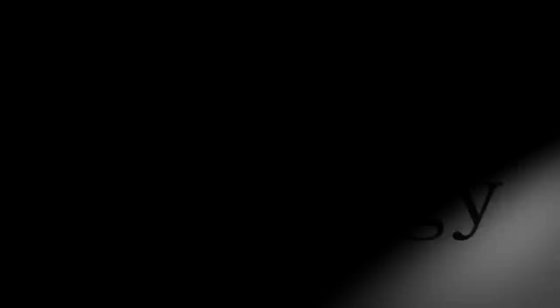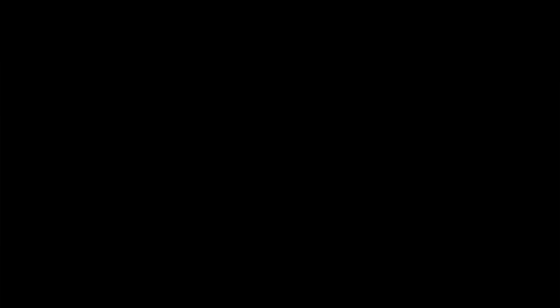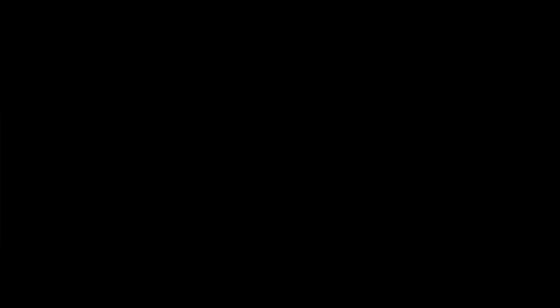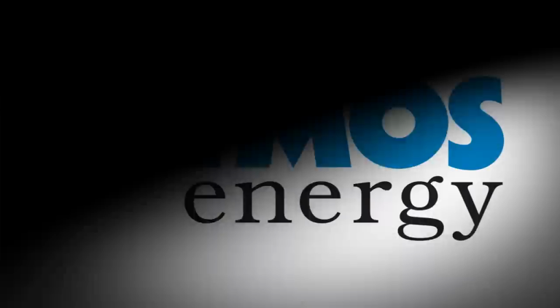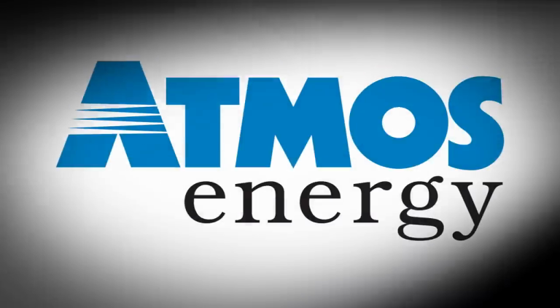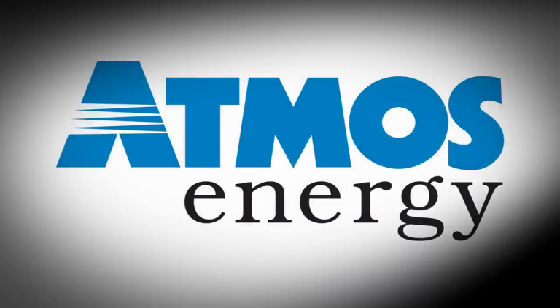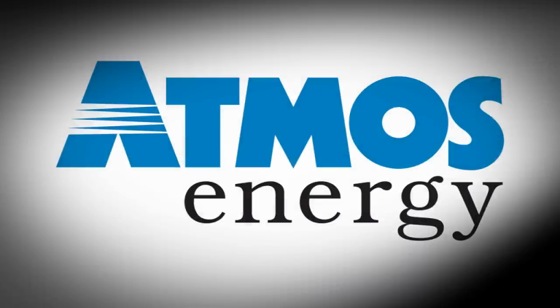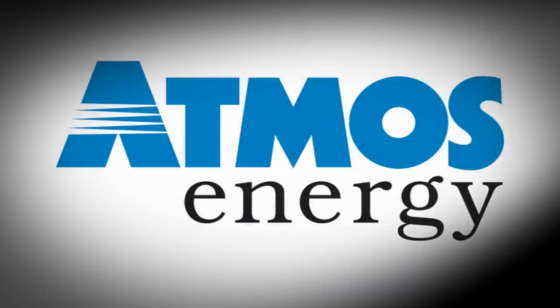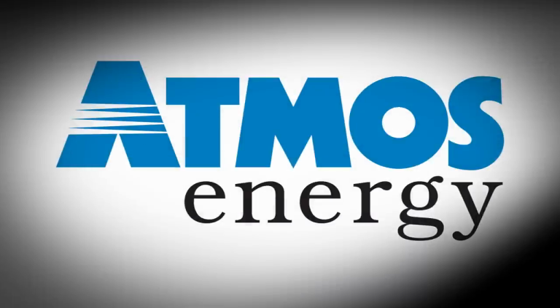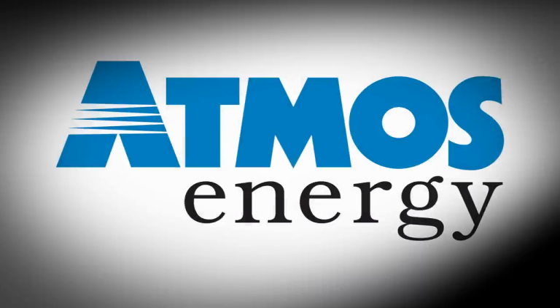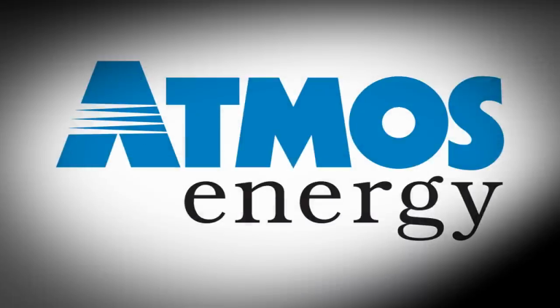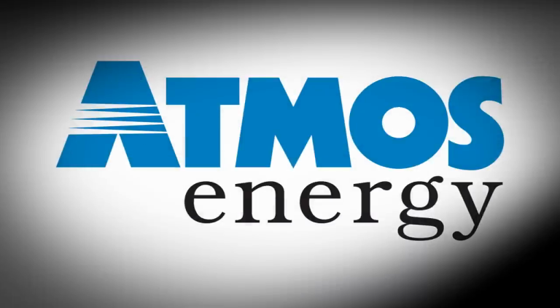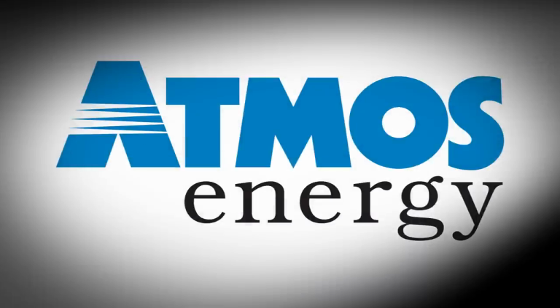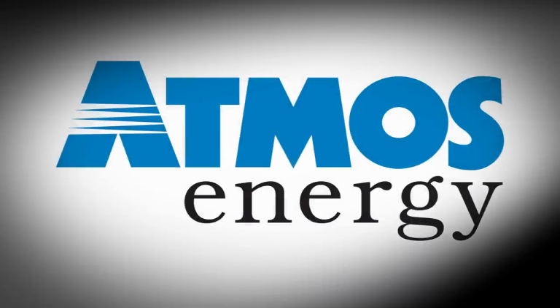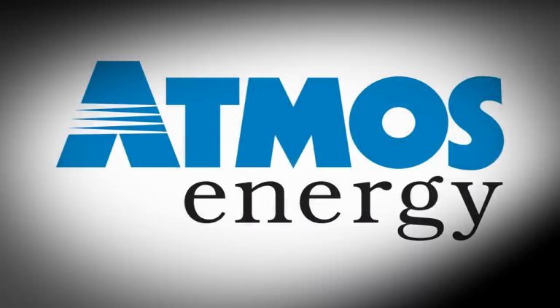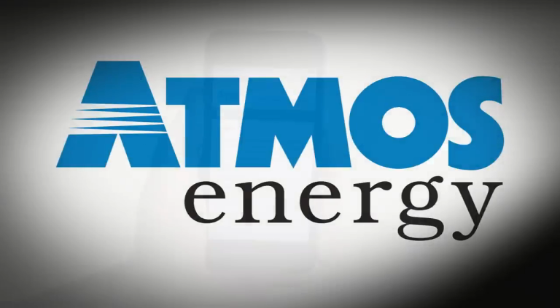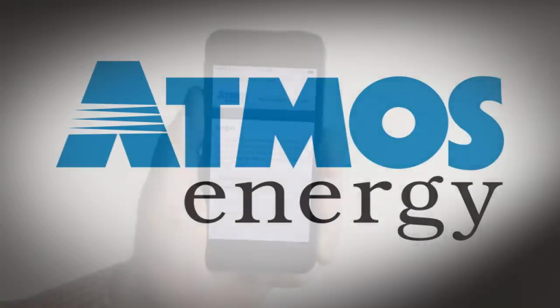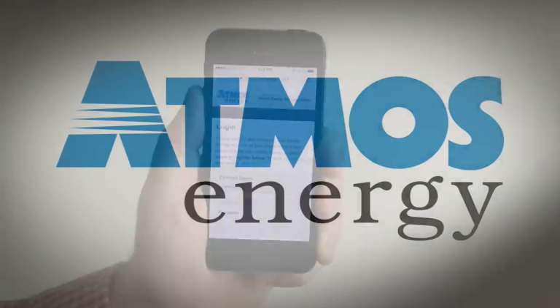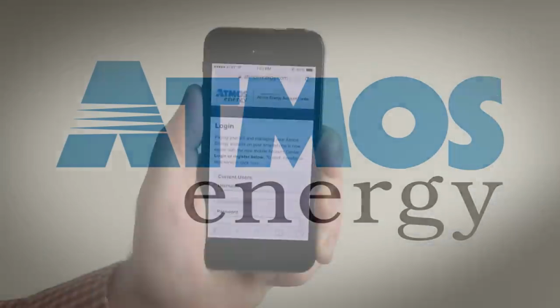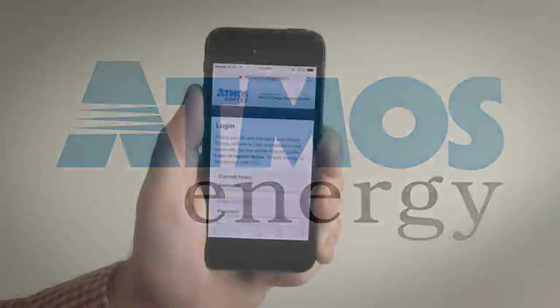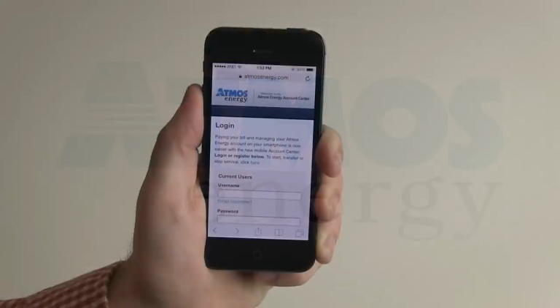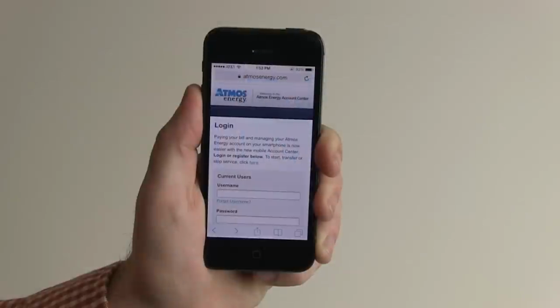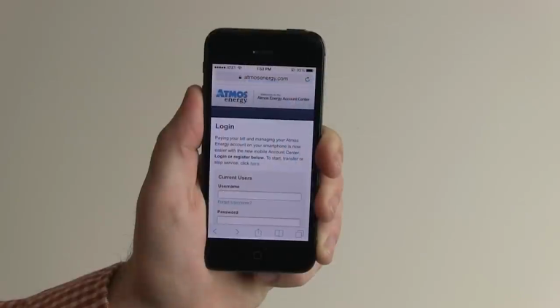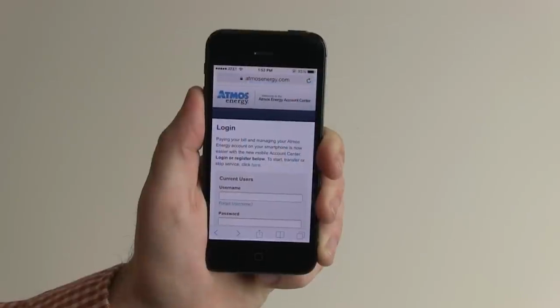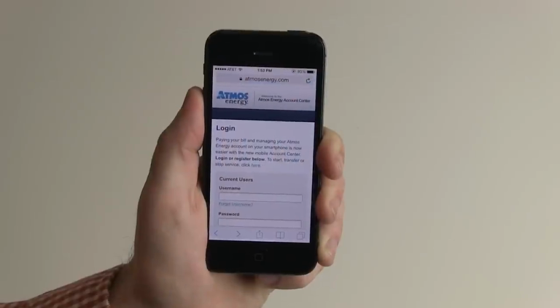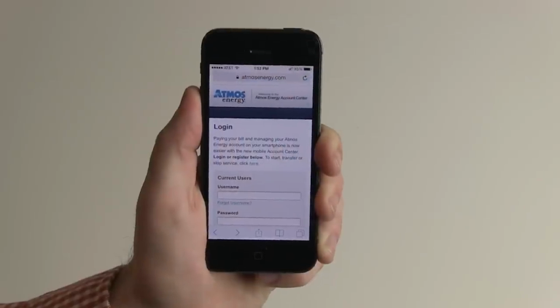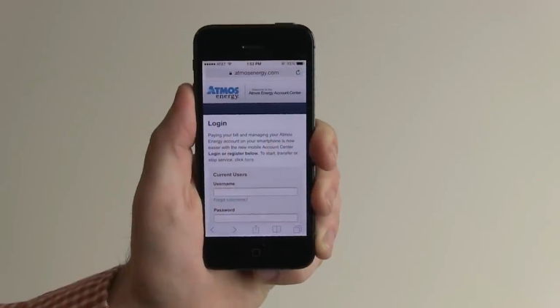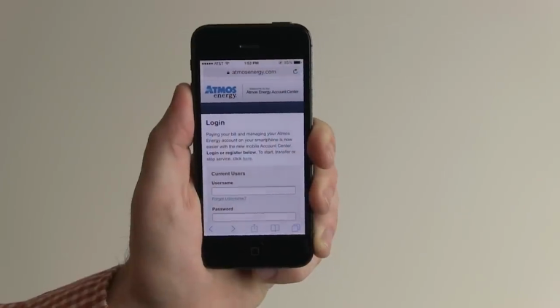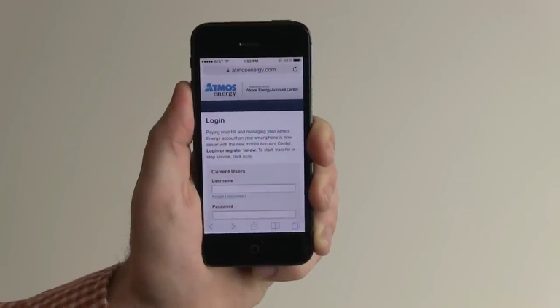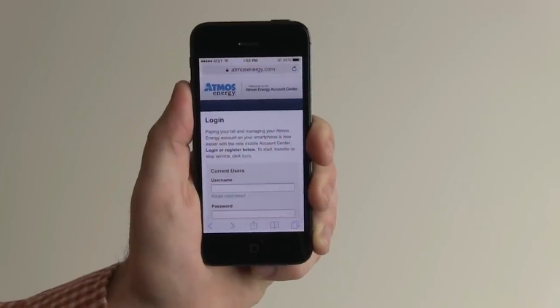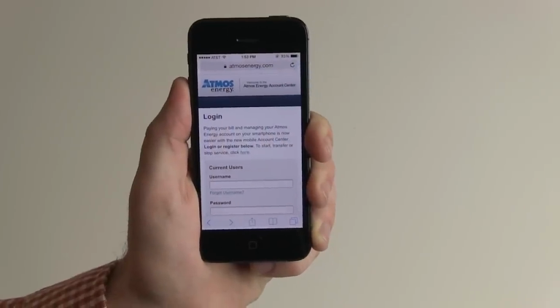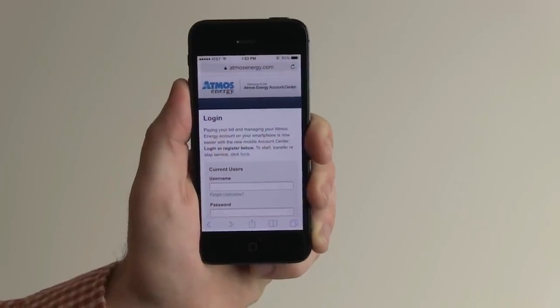With the Atmos Energy Mobile Account Center, Atmos Energy is everywhere you are — at work, at home, or anywhere you take your smartphone.